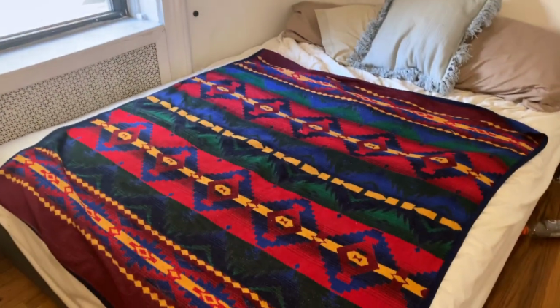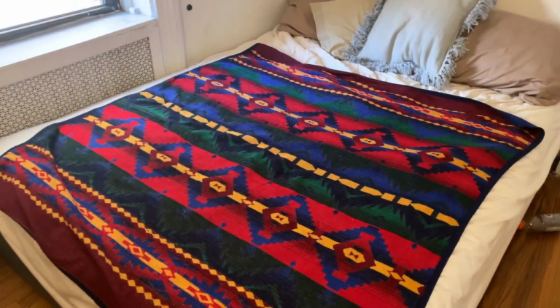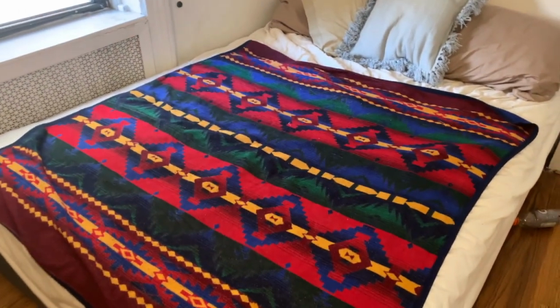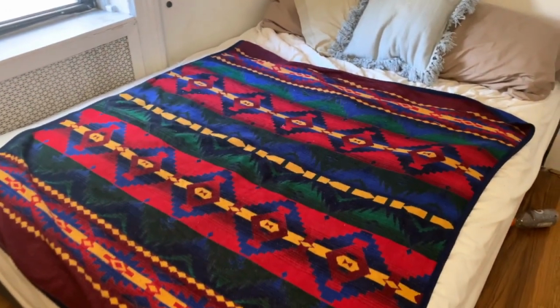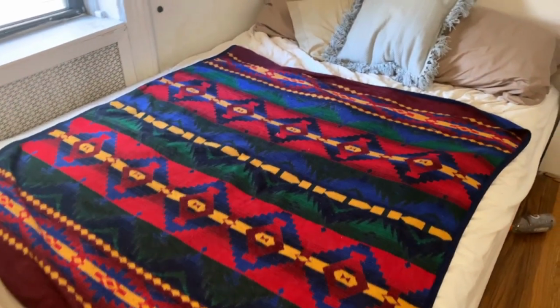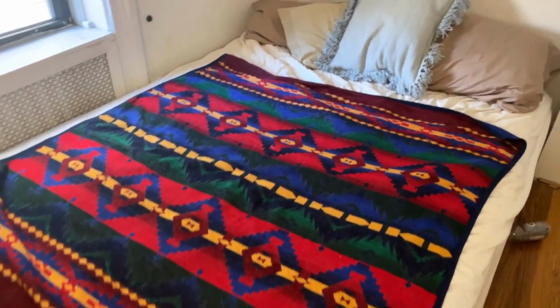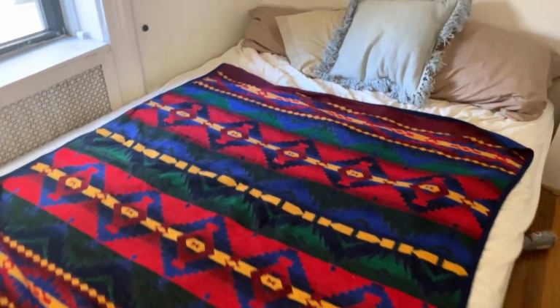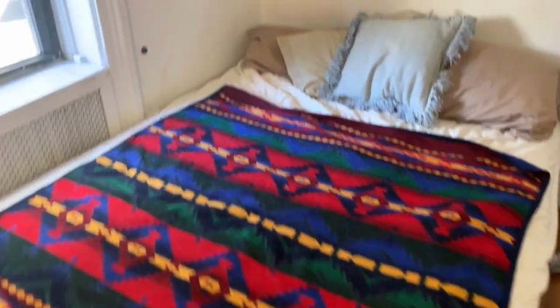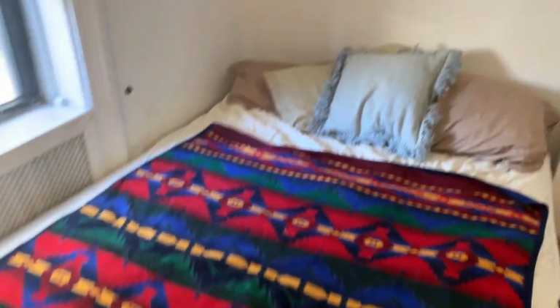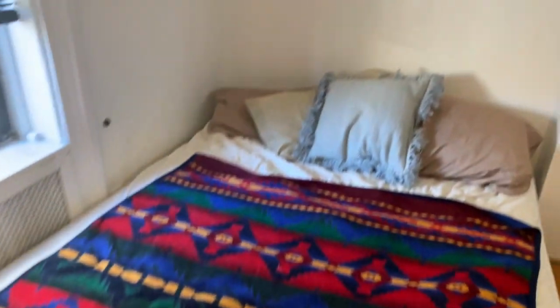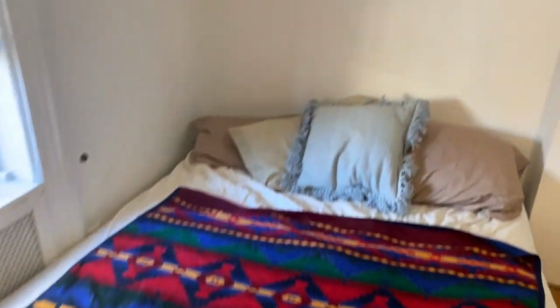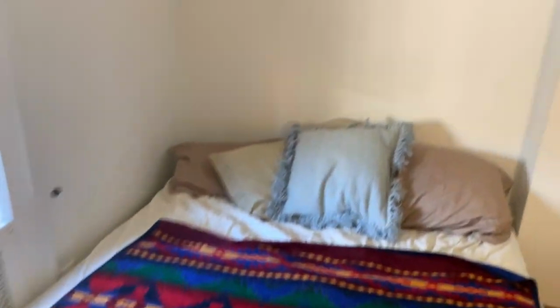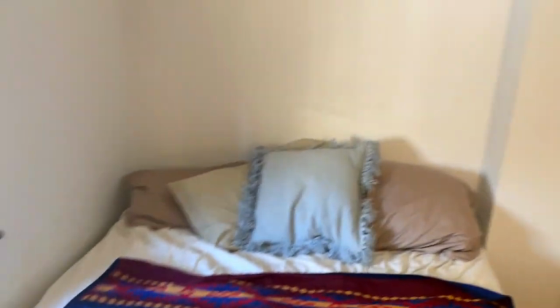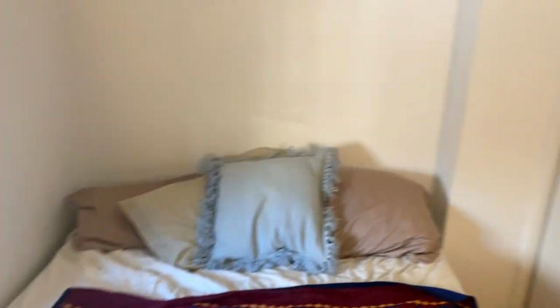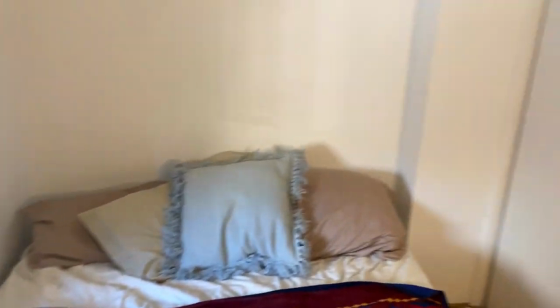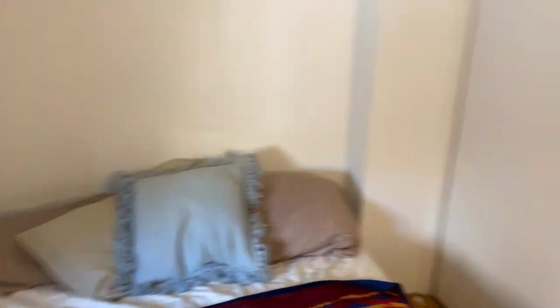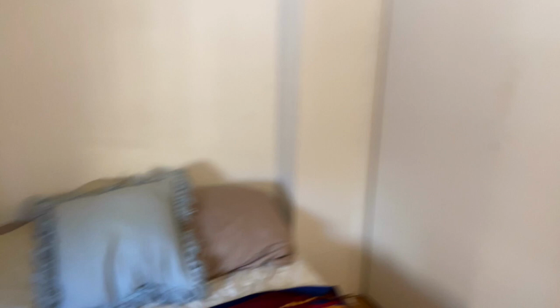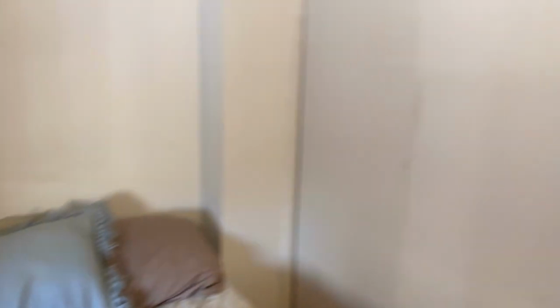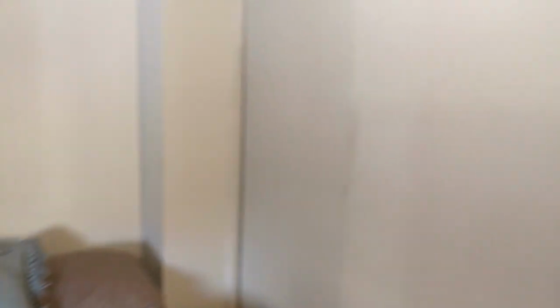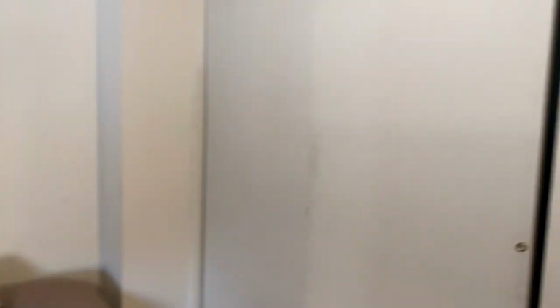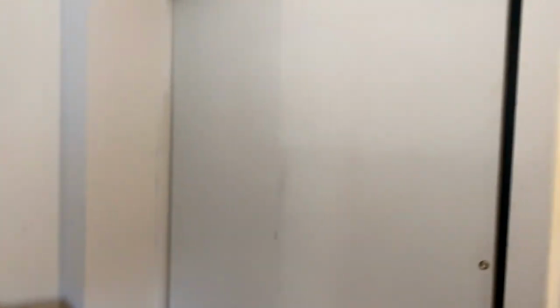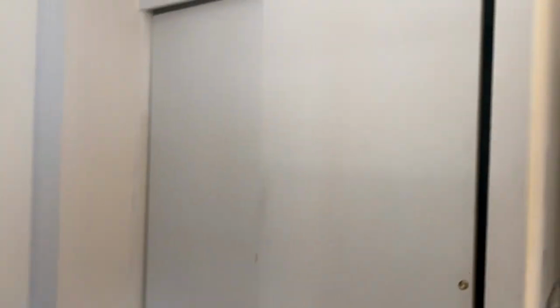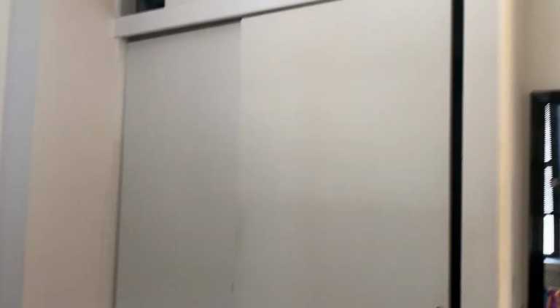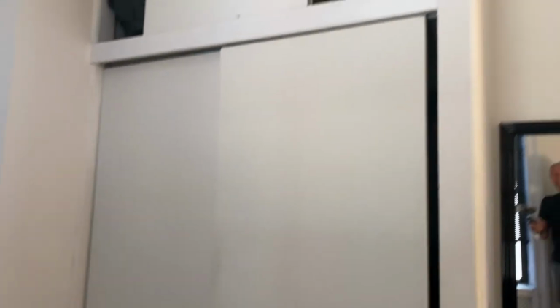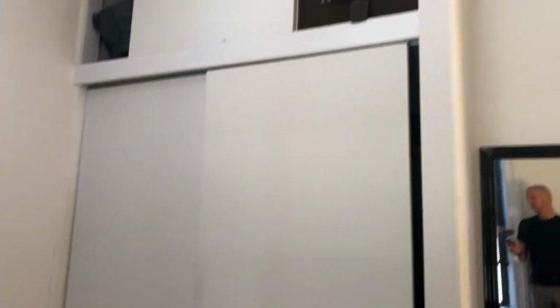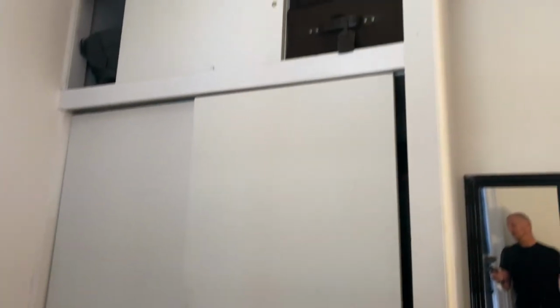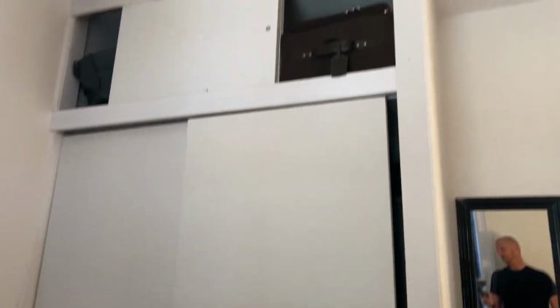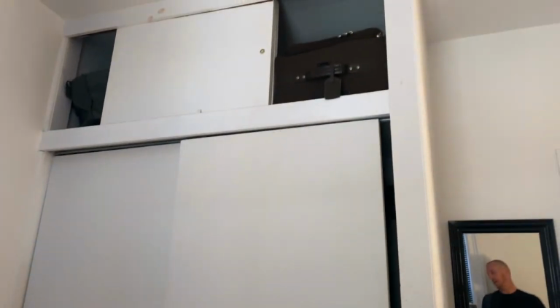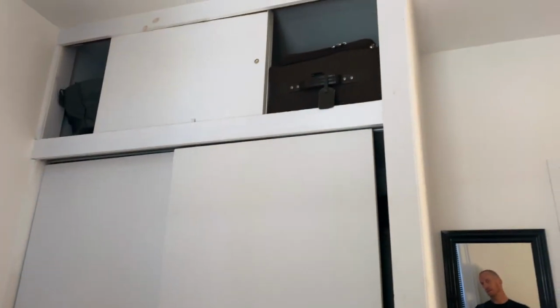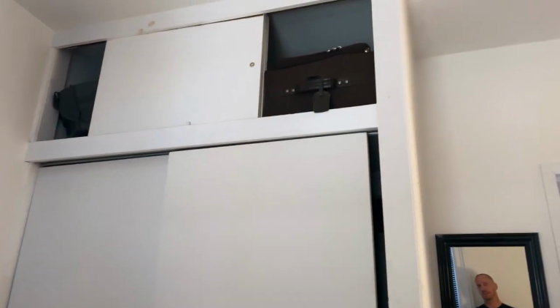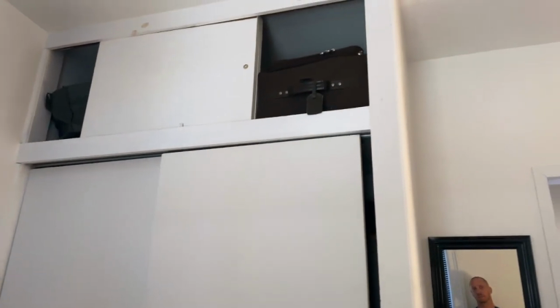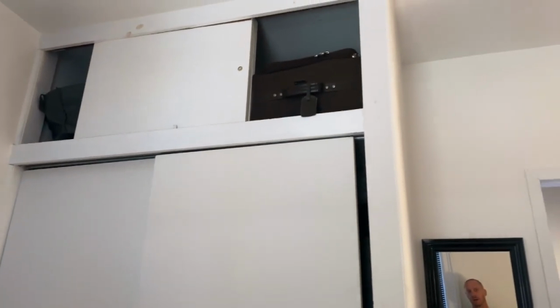And then we have the second bedroom. This is a full-size bed and we have a nice big closet over here as well.